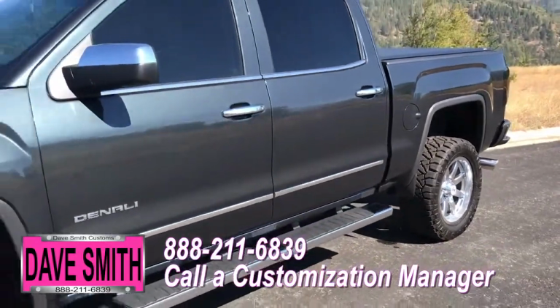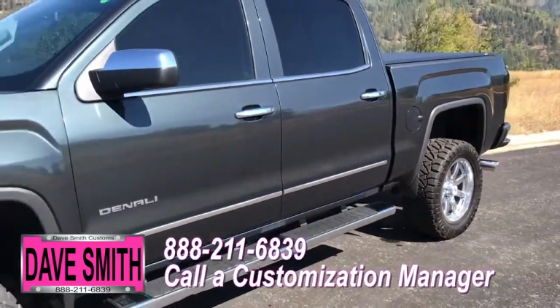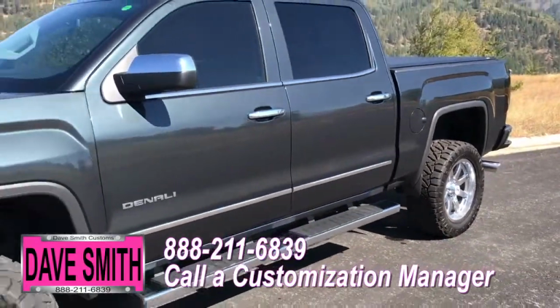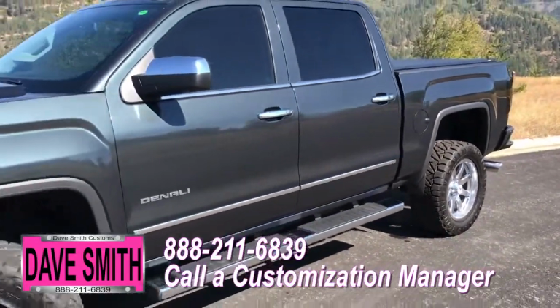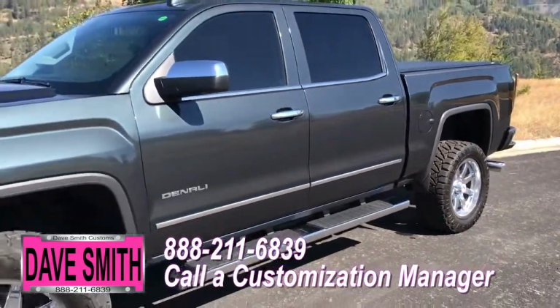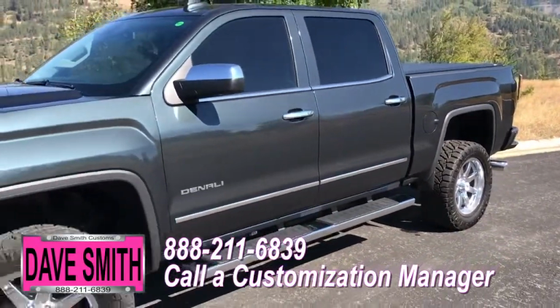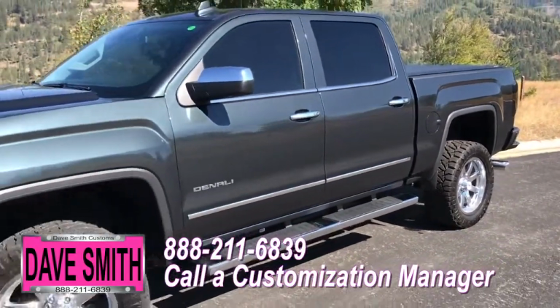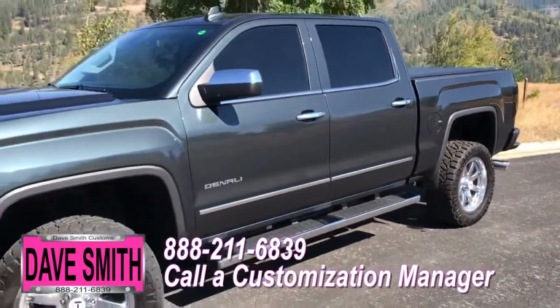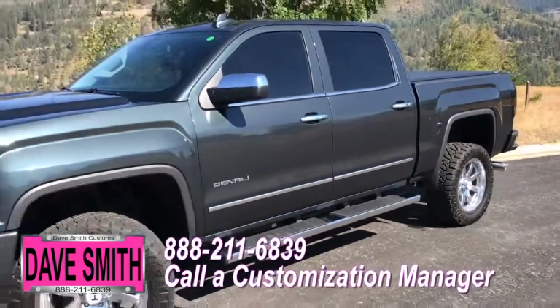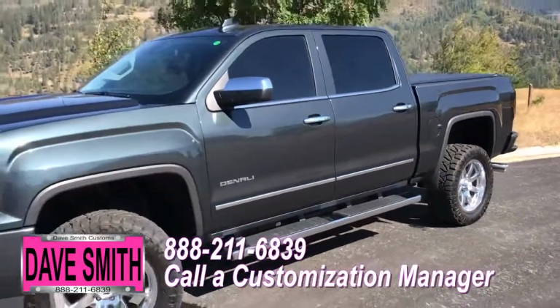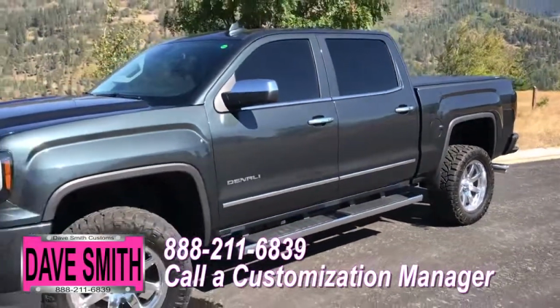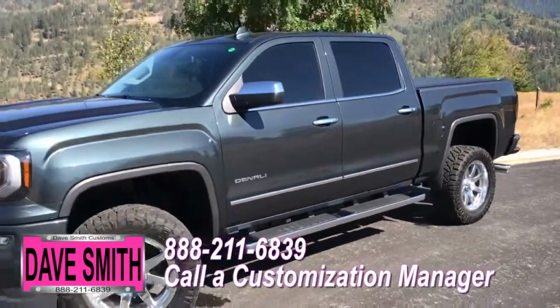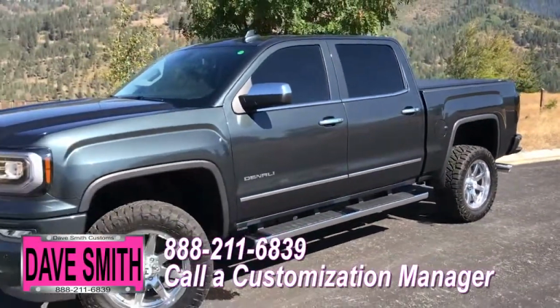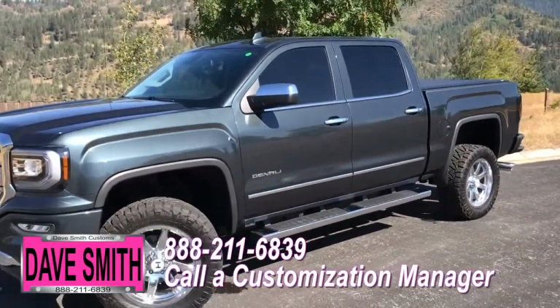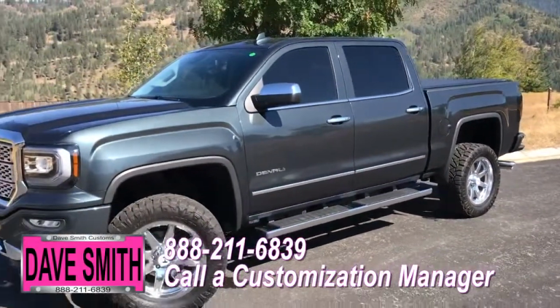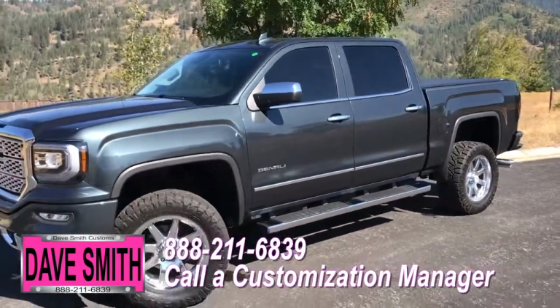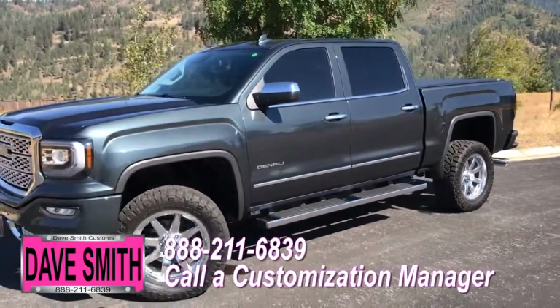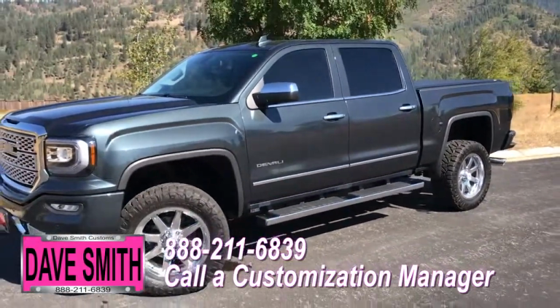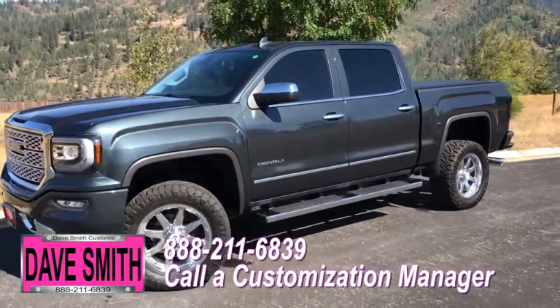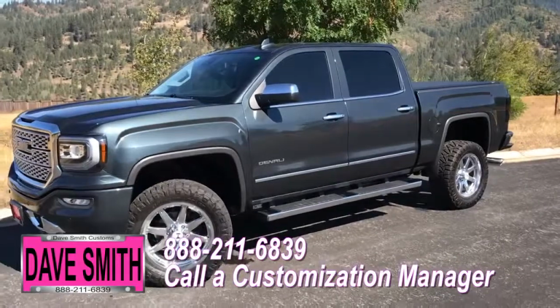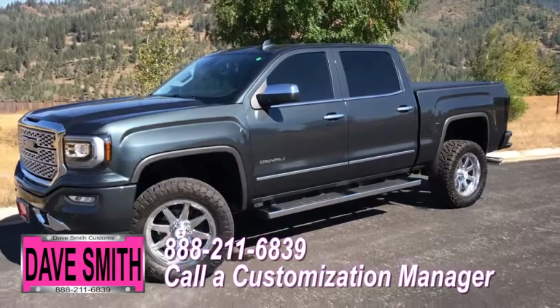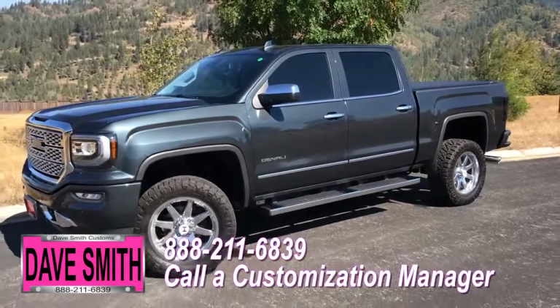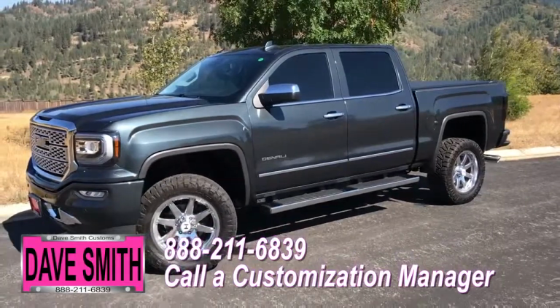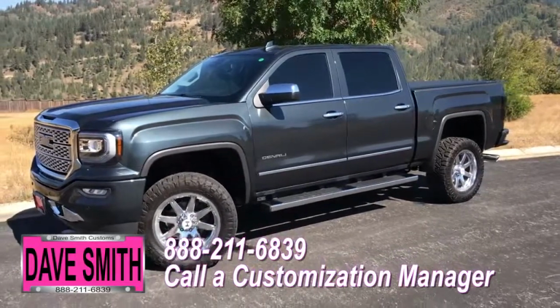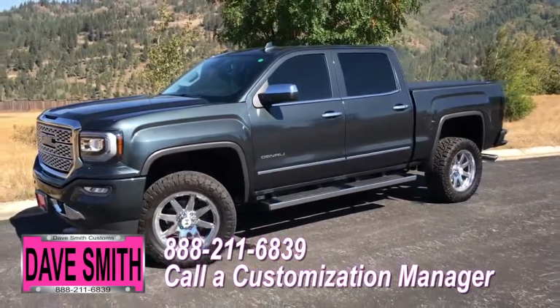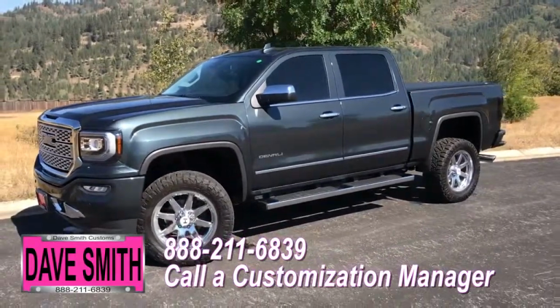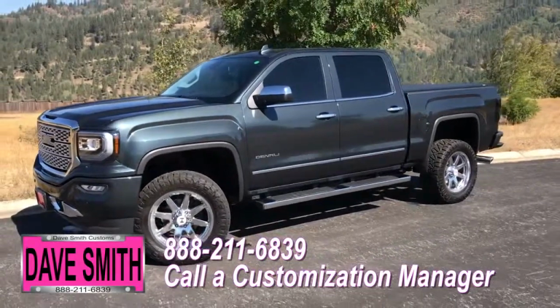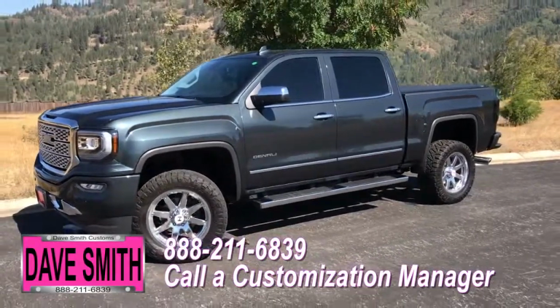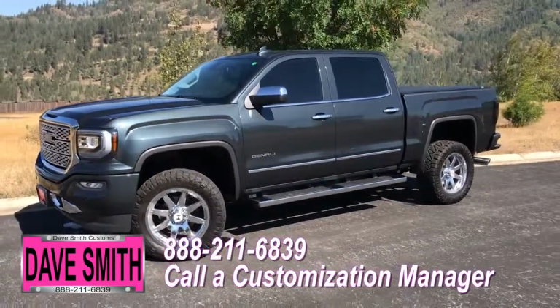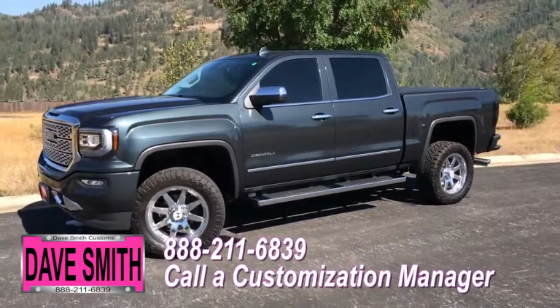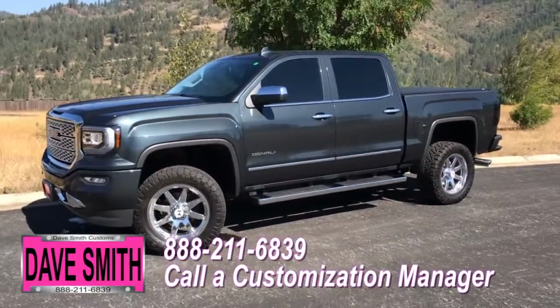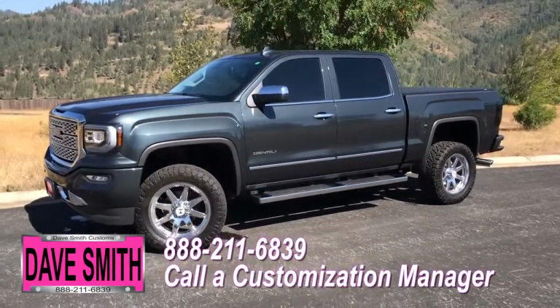No one does custom like Dave Smith. Contact a customization manager today and order your new GMC.